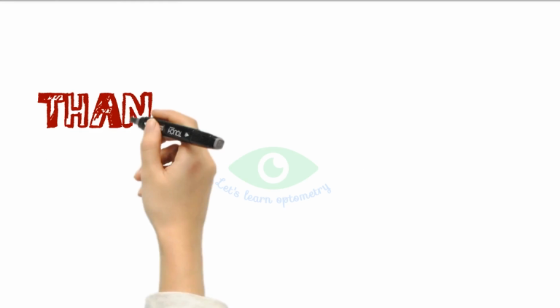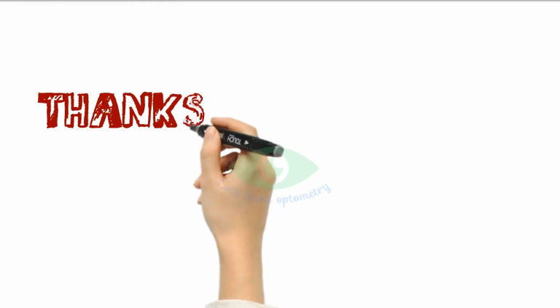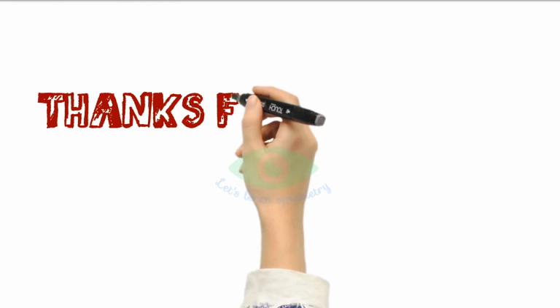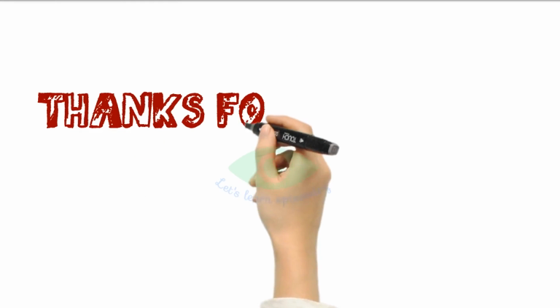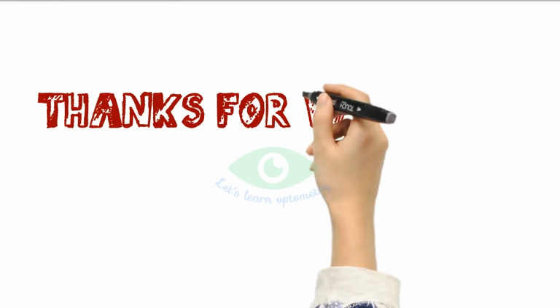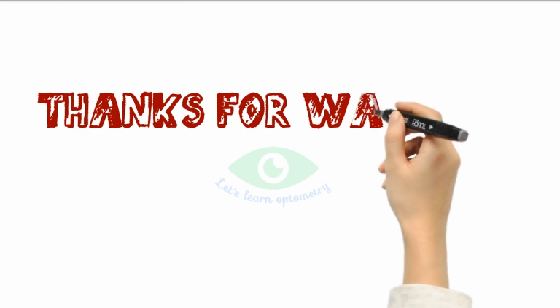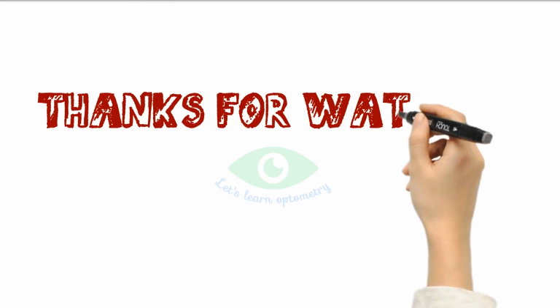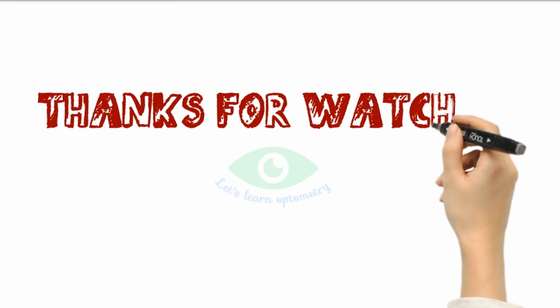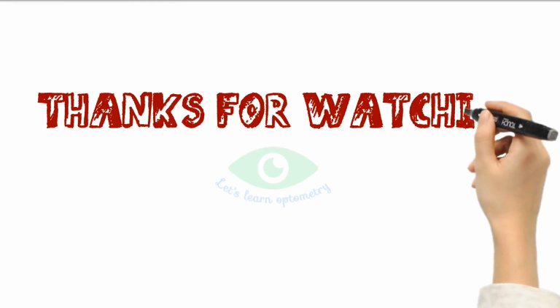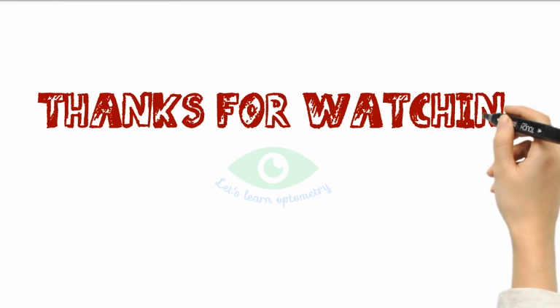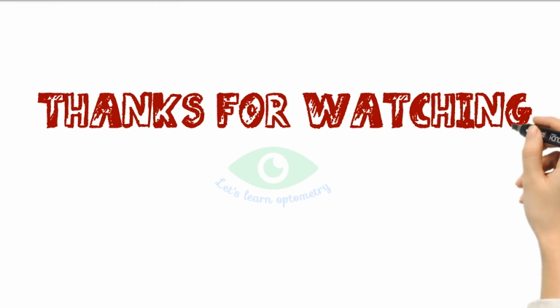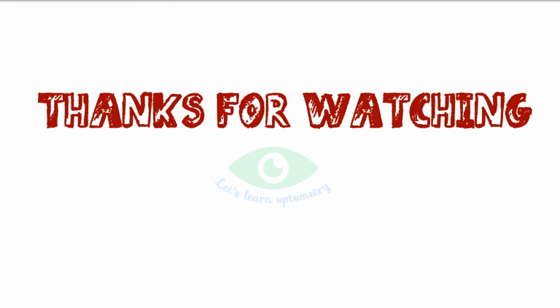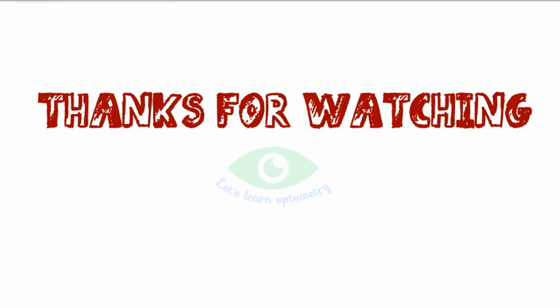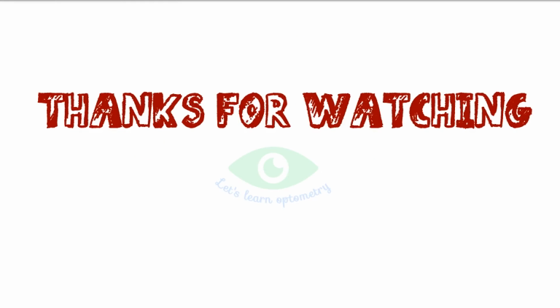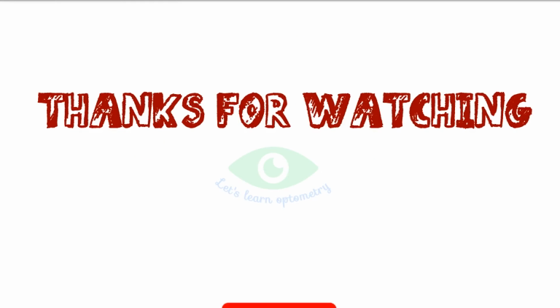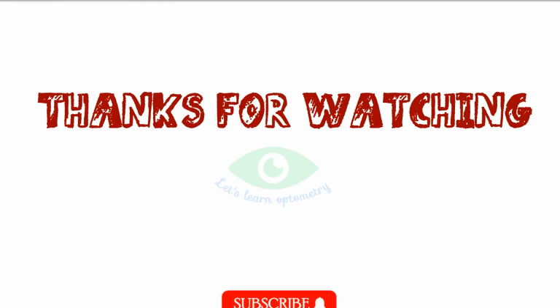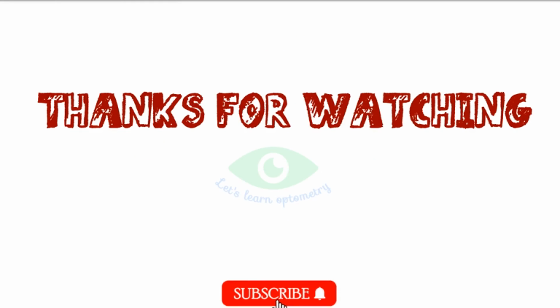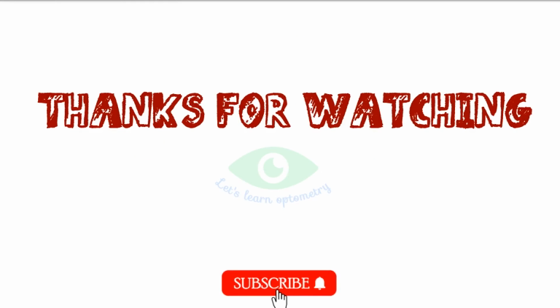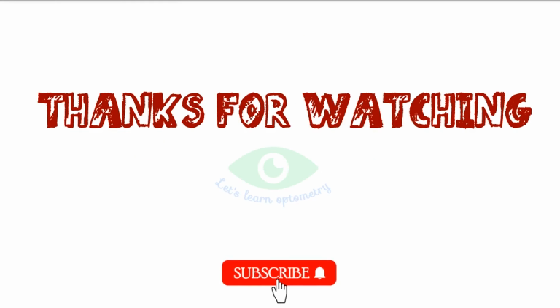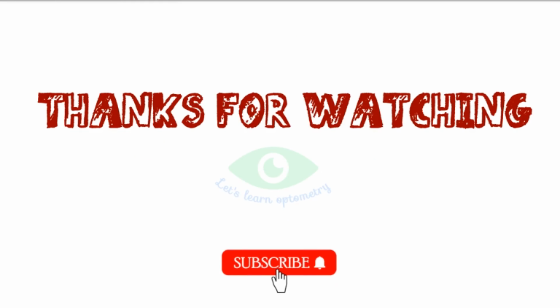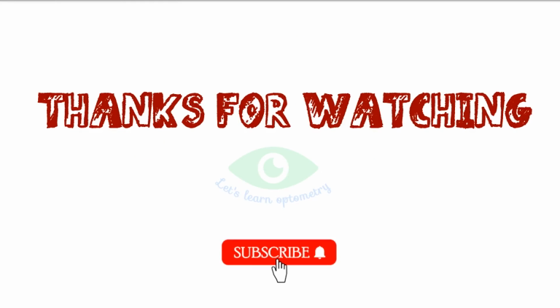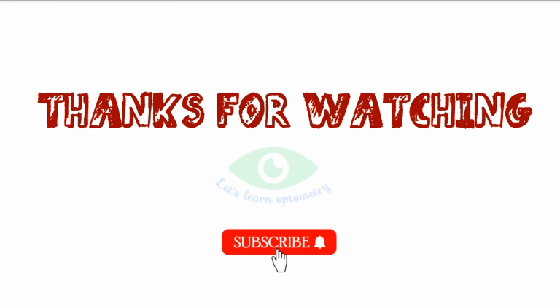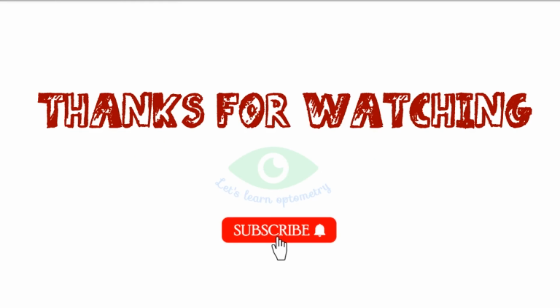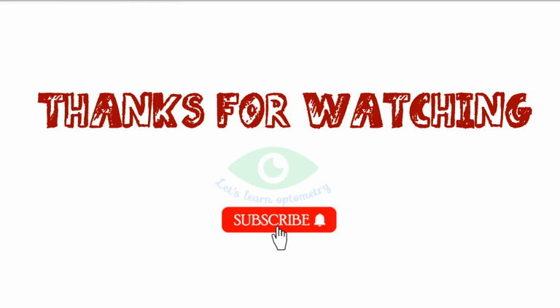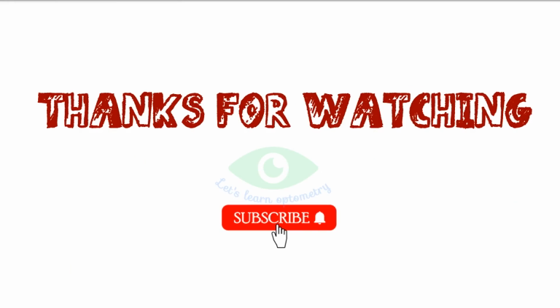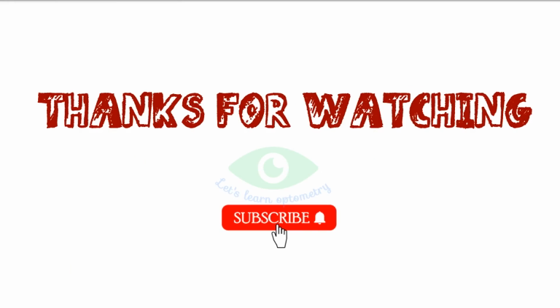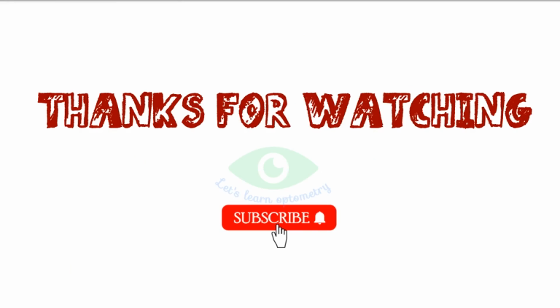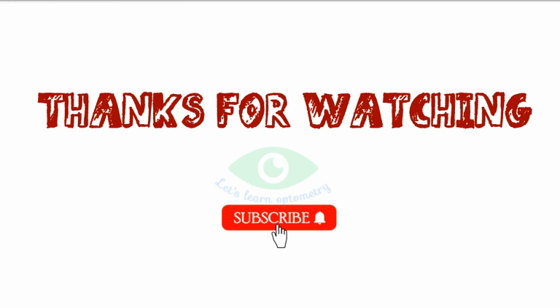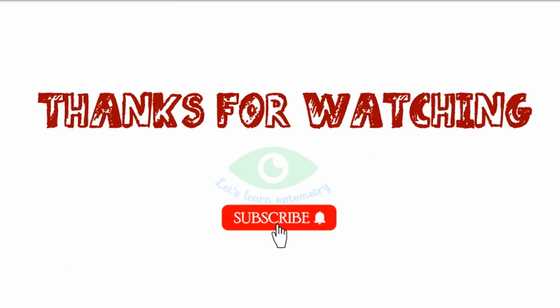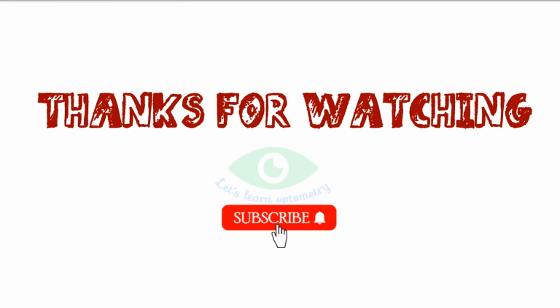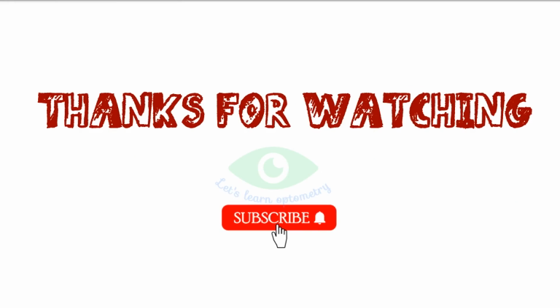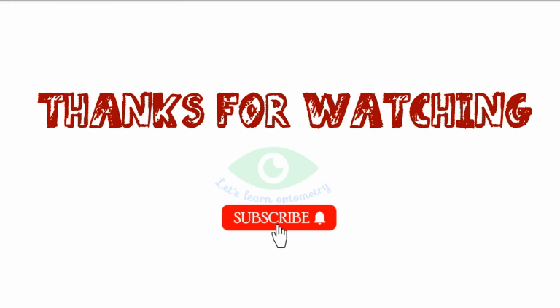See you next time on Let's Learn Optometry for more optometry and eye care videos.